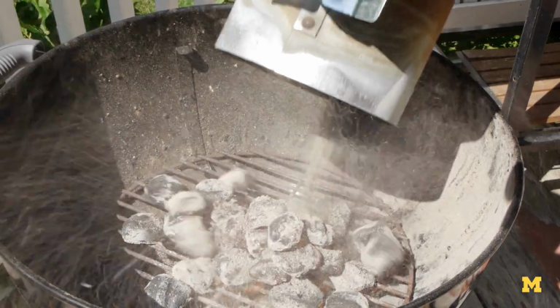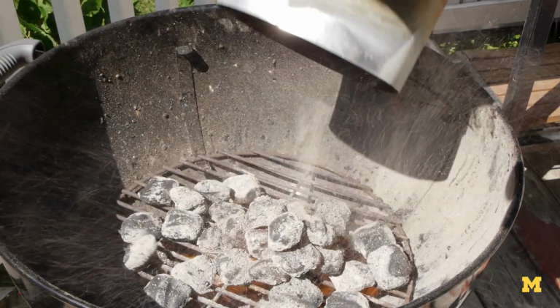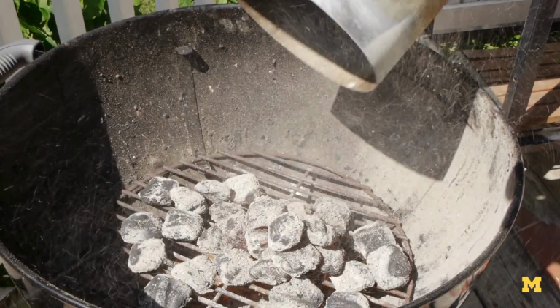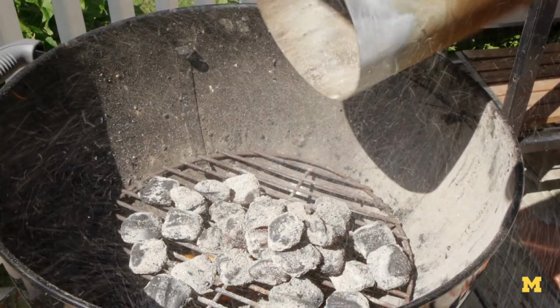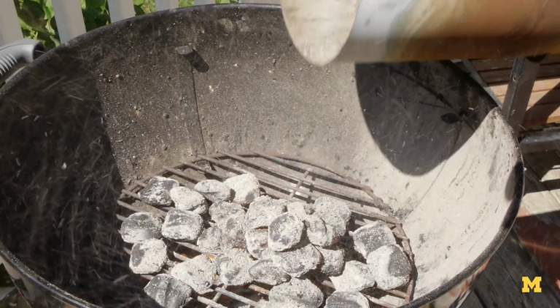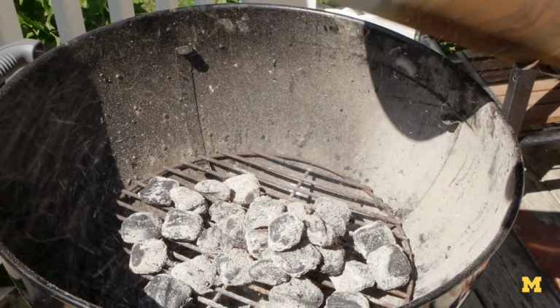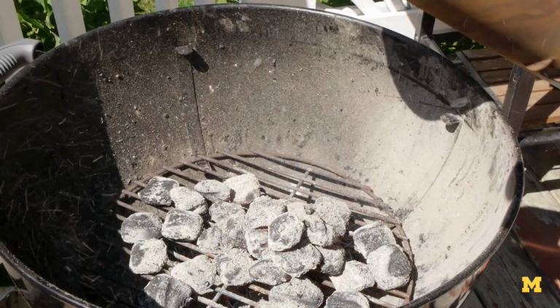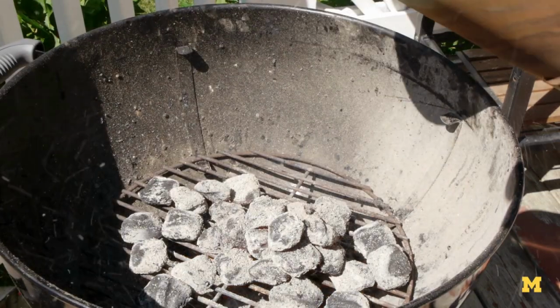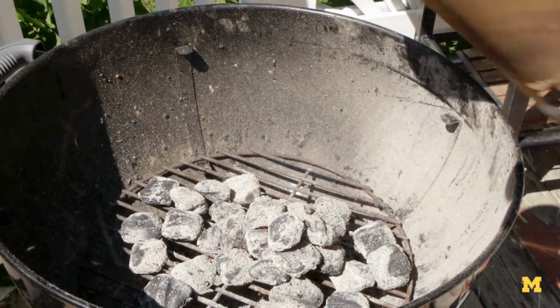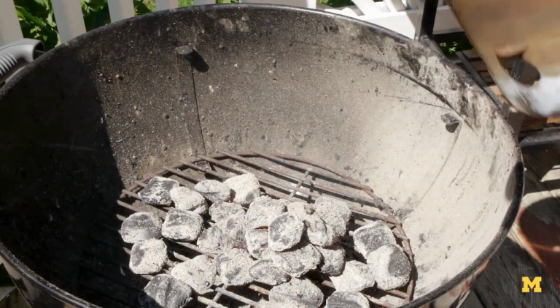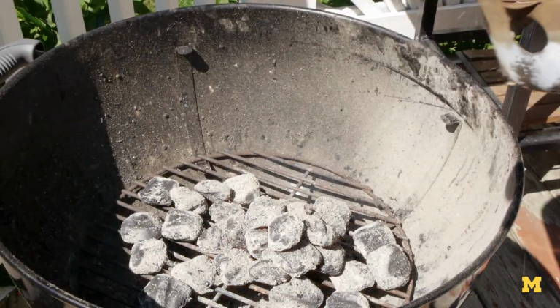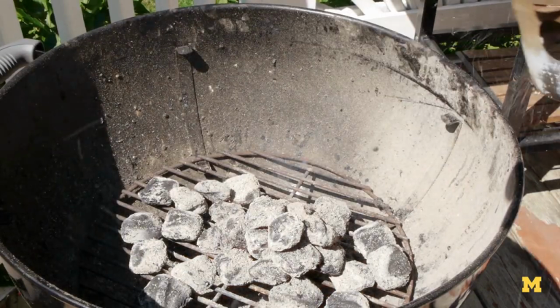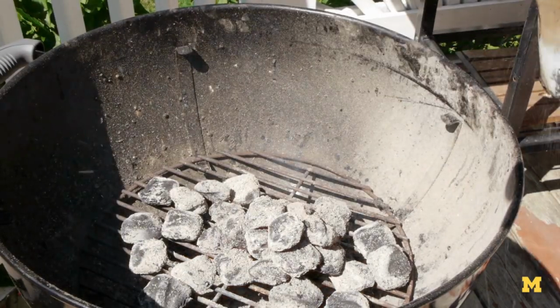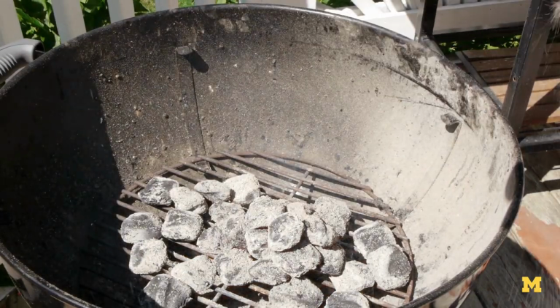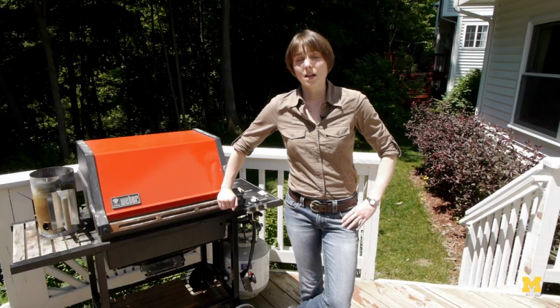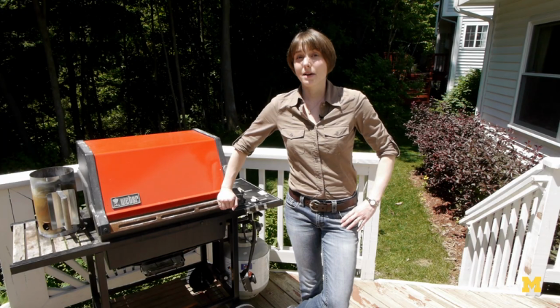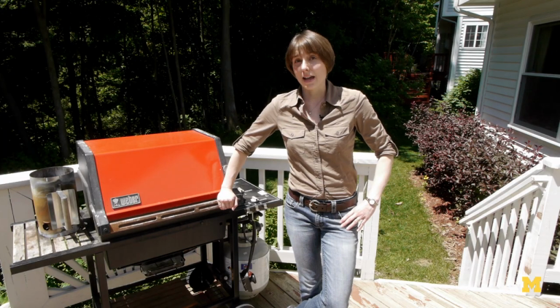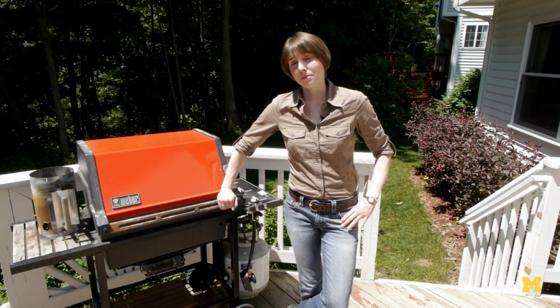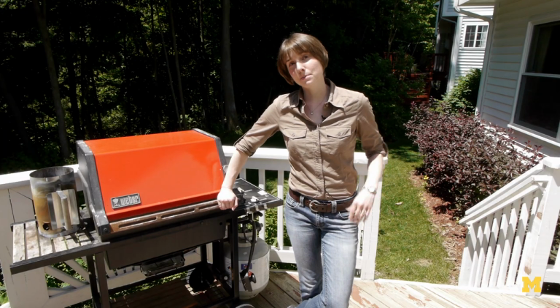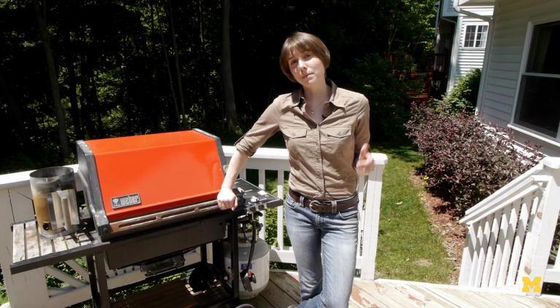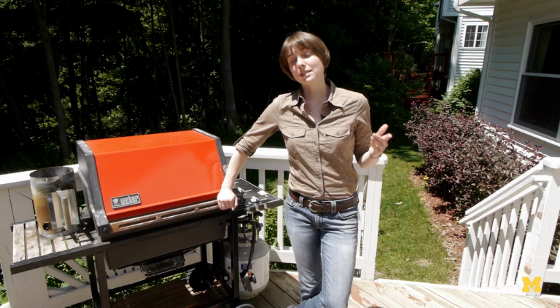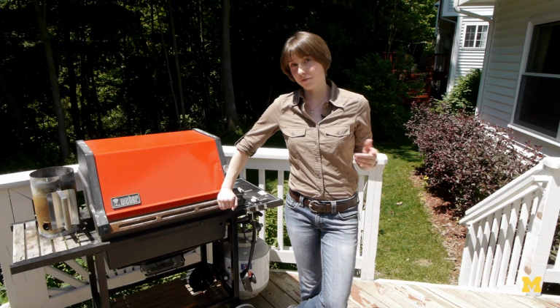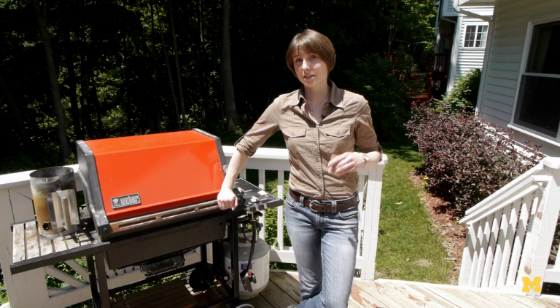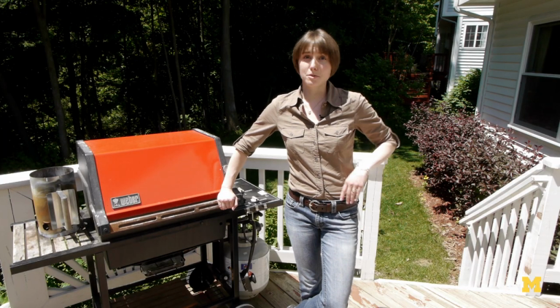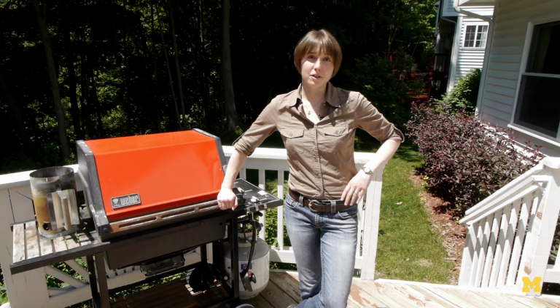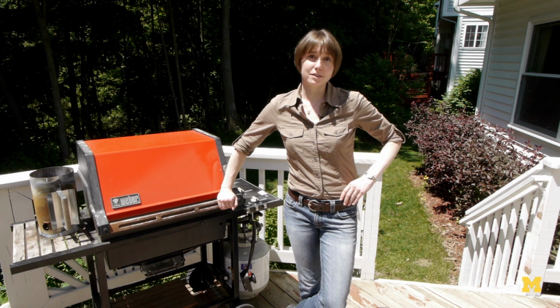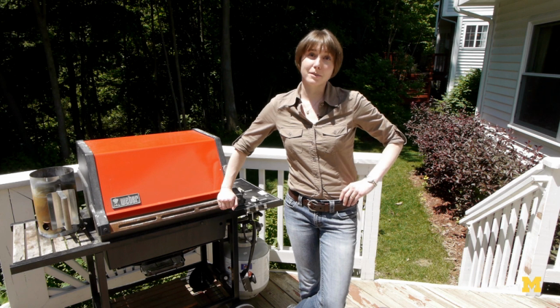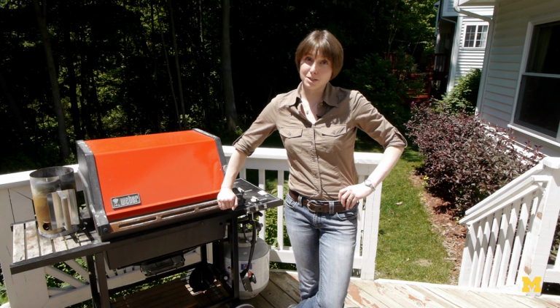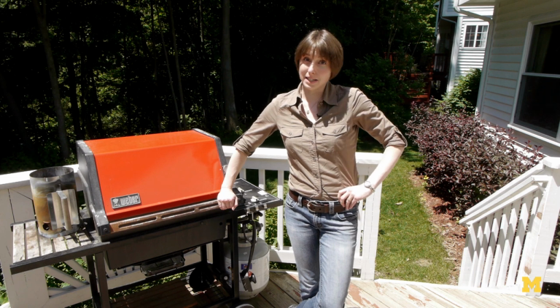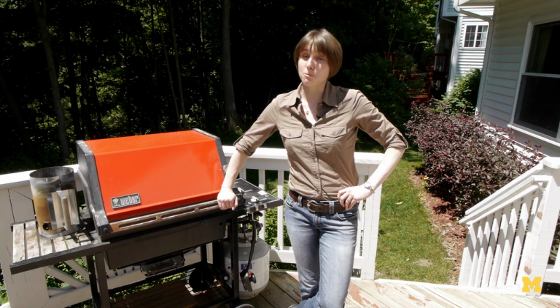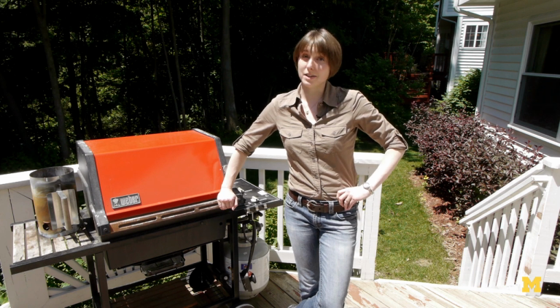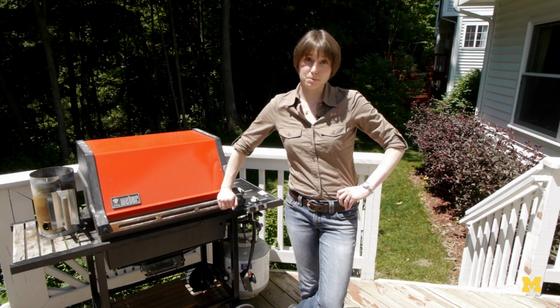So it looks like what we're cooking matters more than how we're cooking it. But this probably isn't the first time you've heard that we ought to be eating more vegetables.